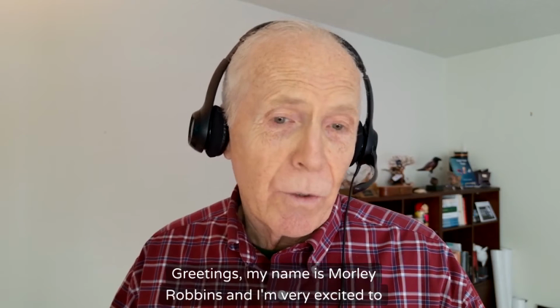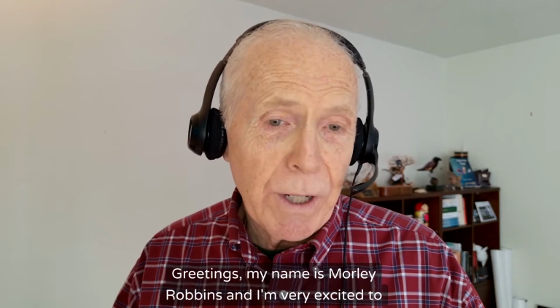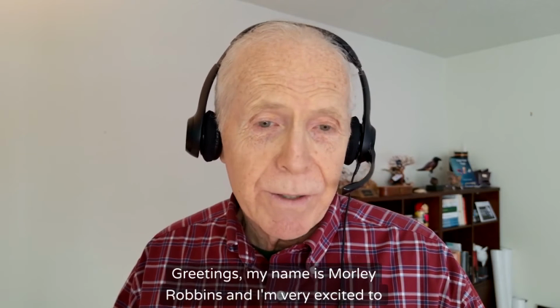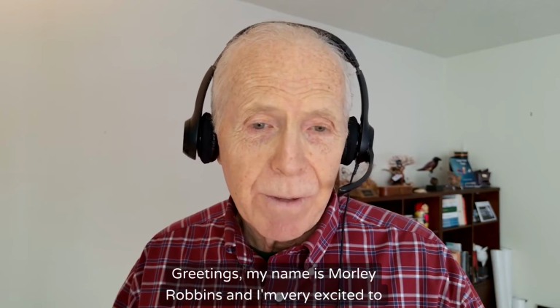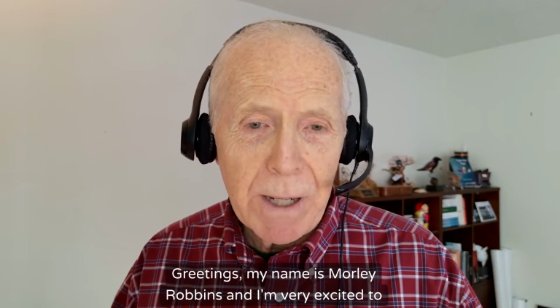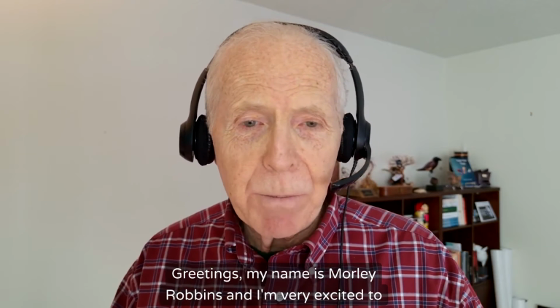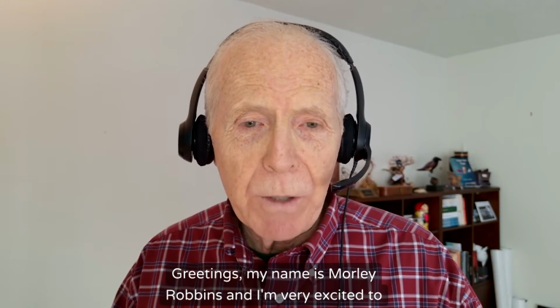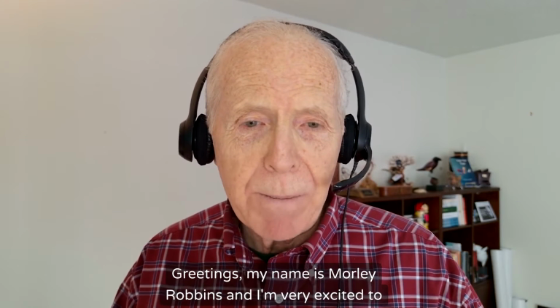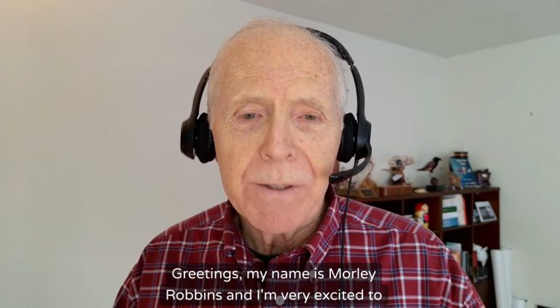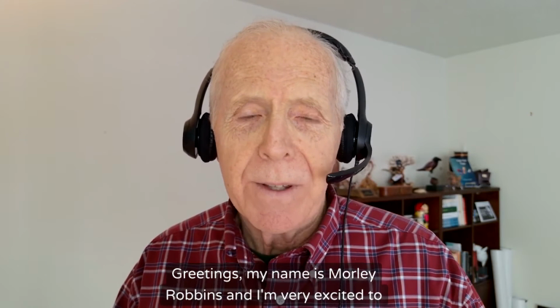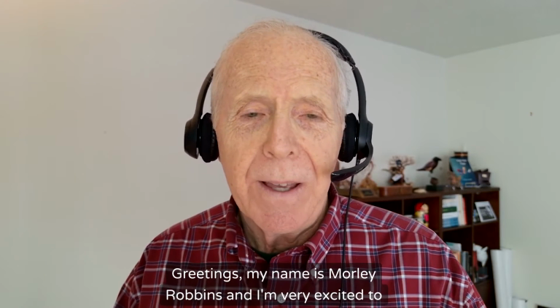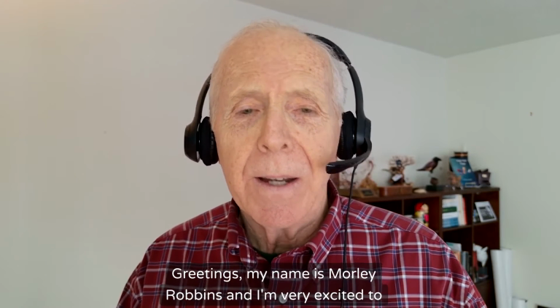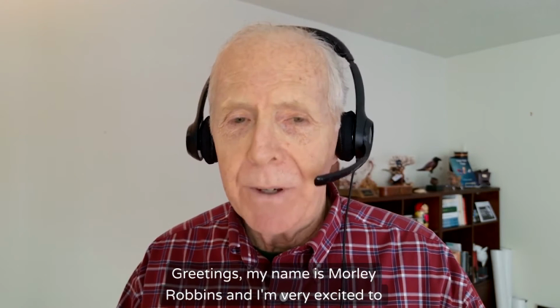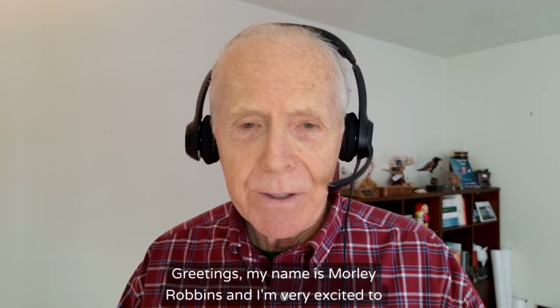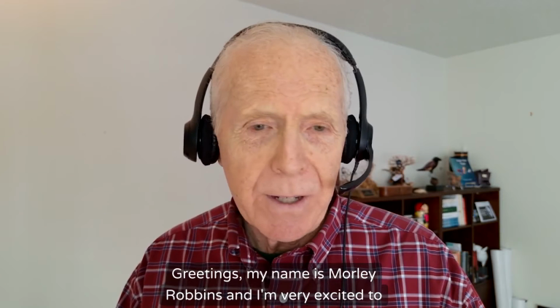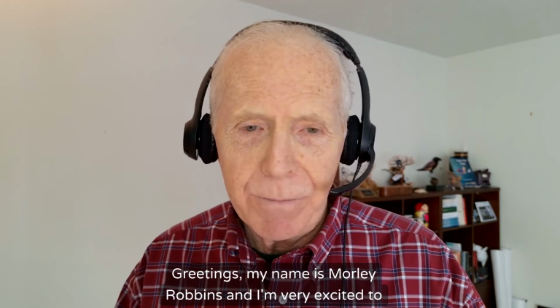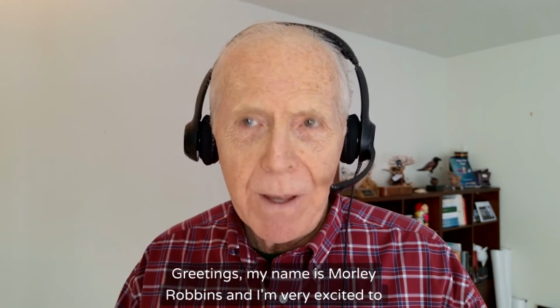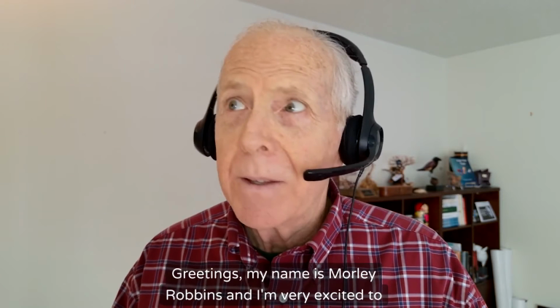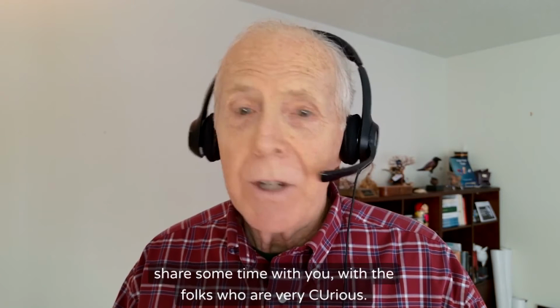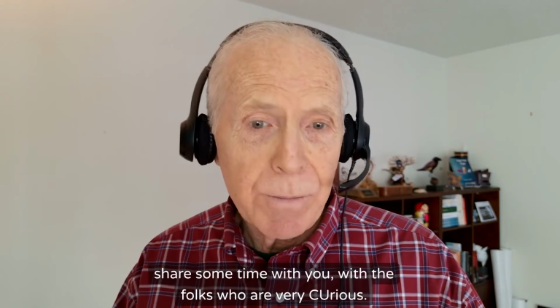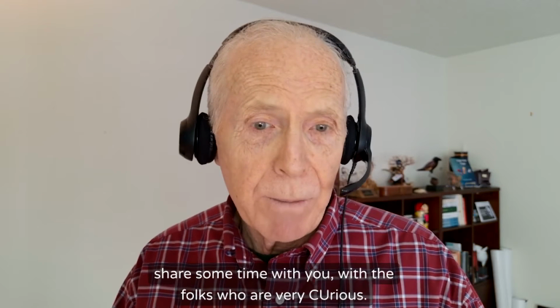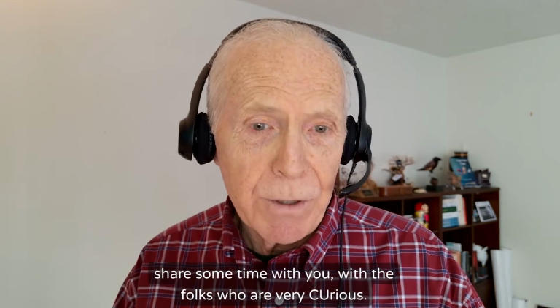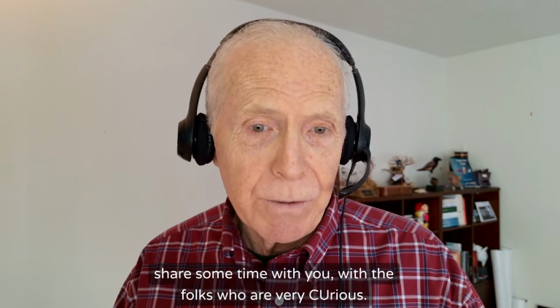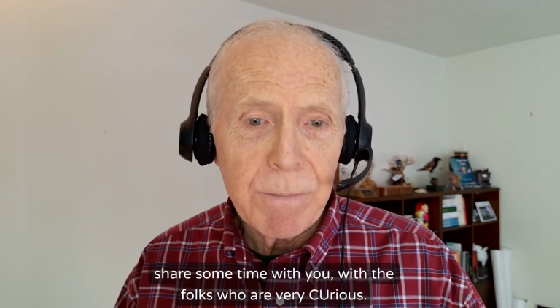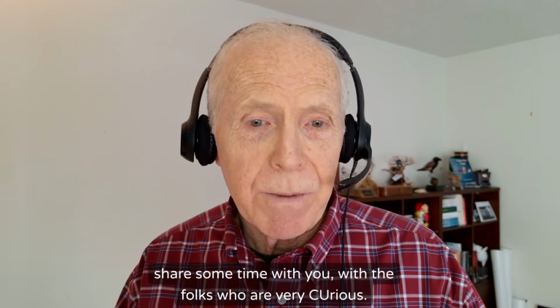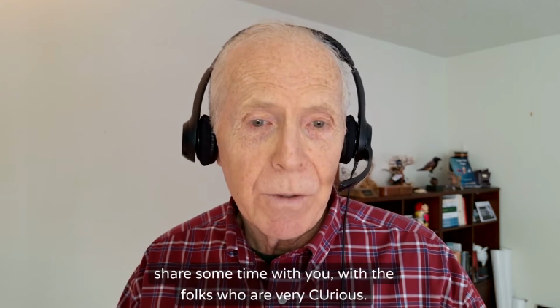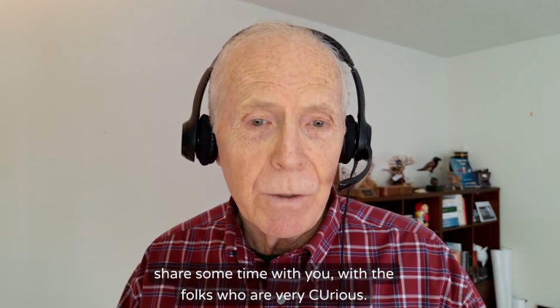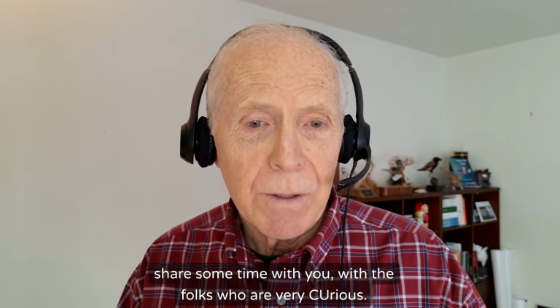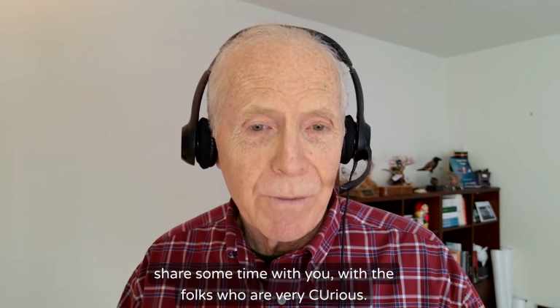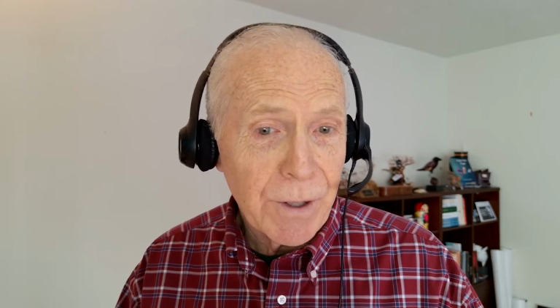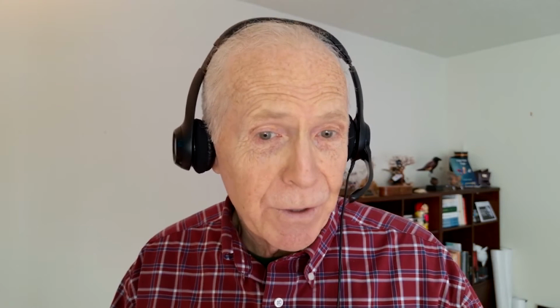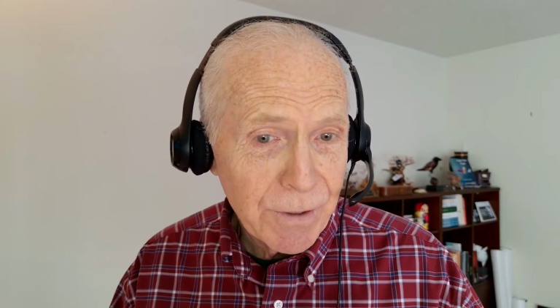Greetings. My name is Morley Robbins, and I'm very excited to share some time with you, with the folks who are very curious.